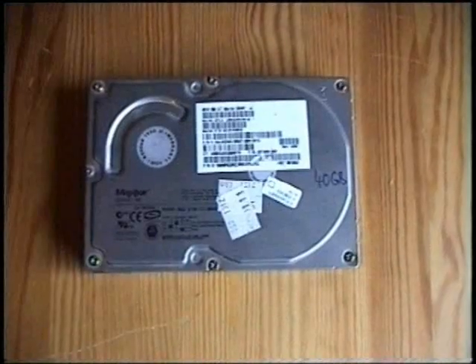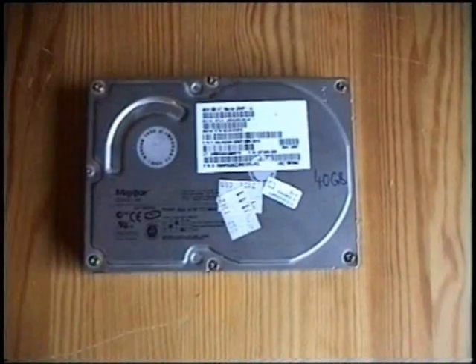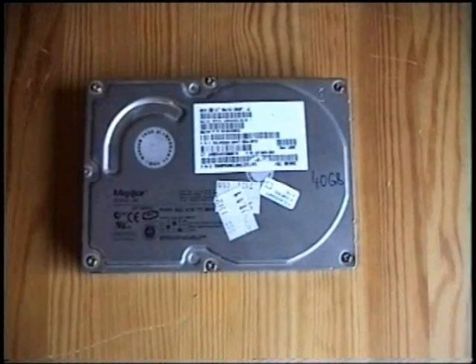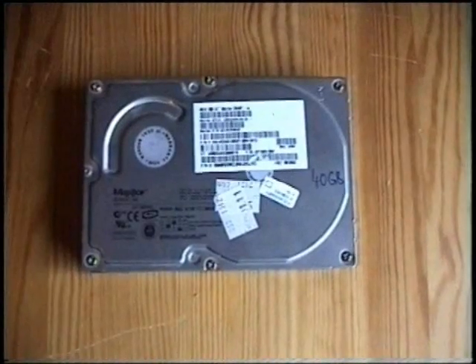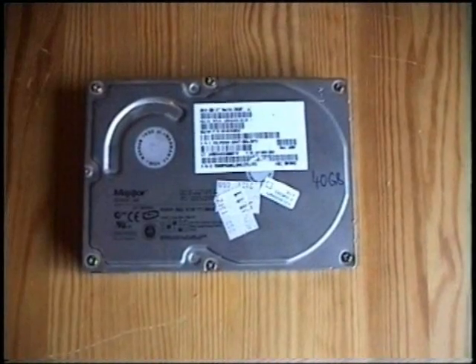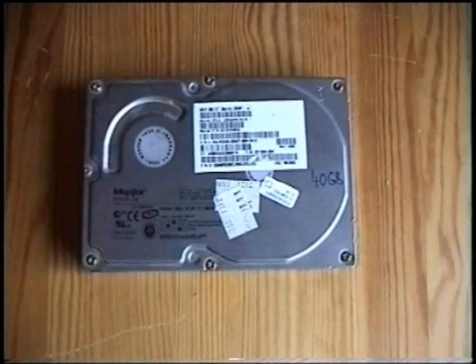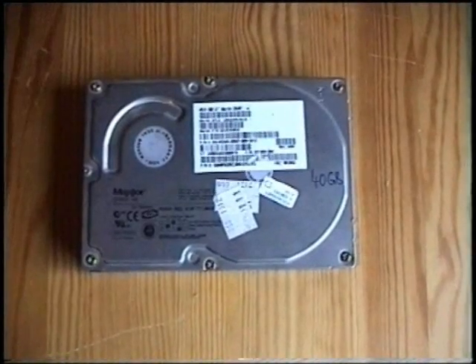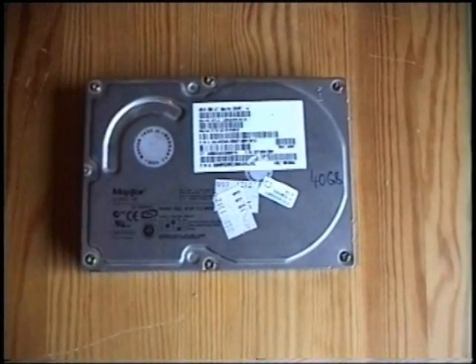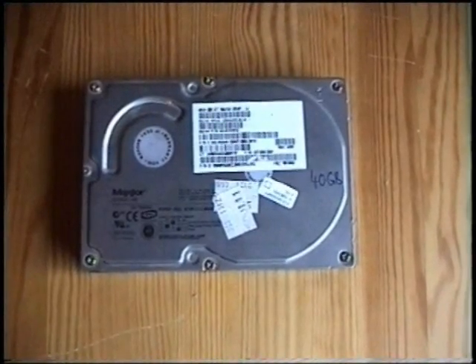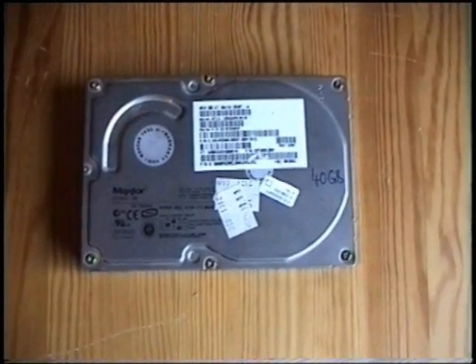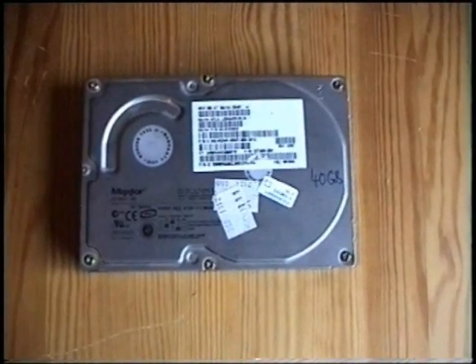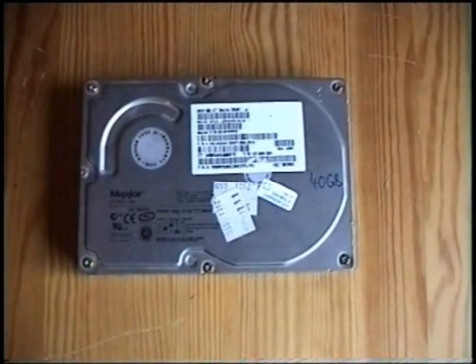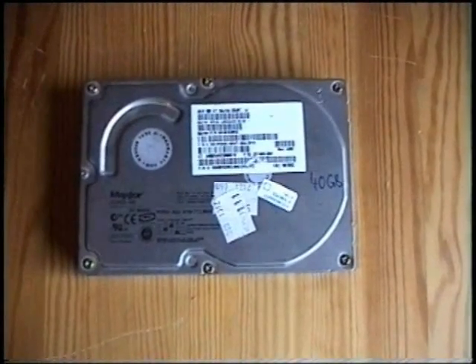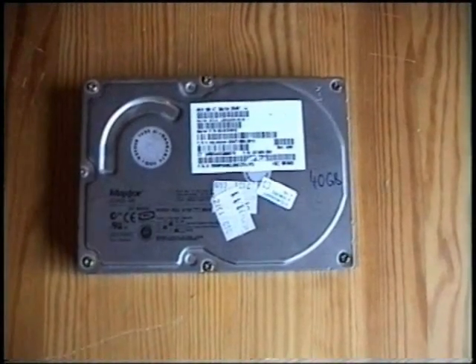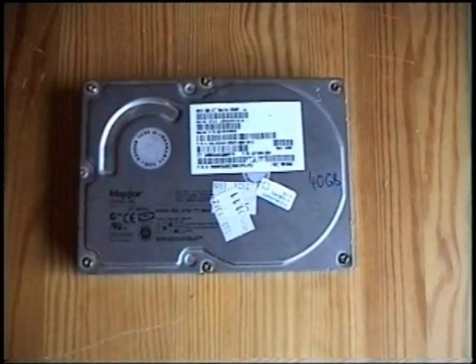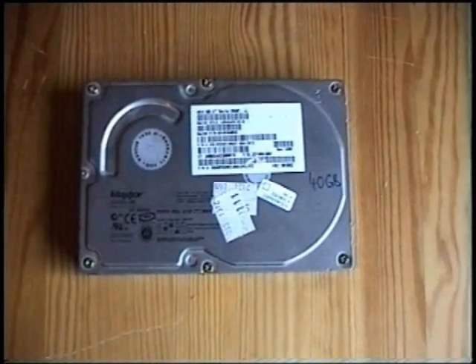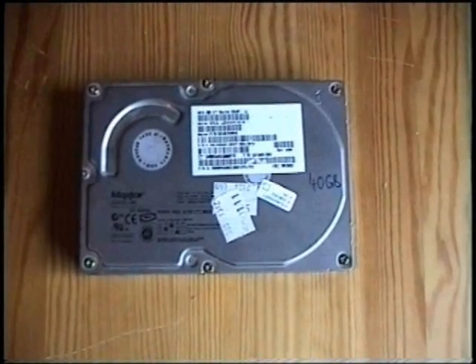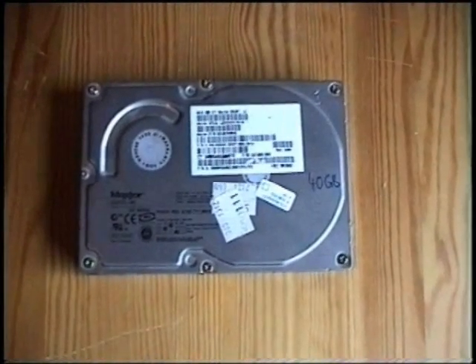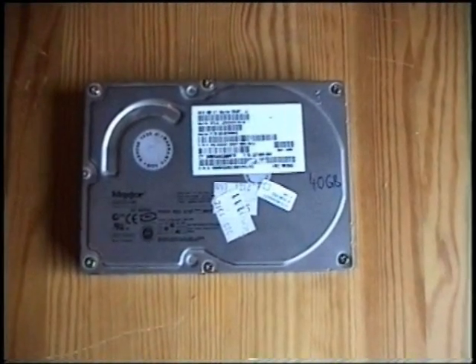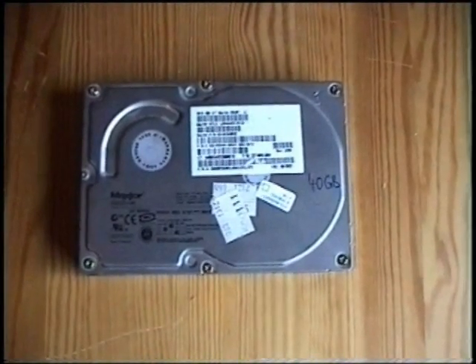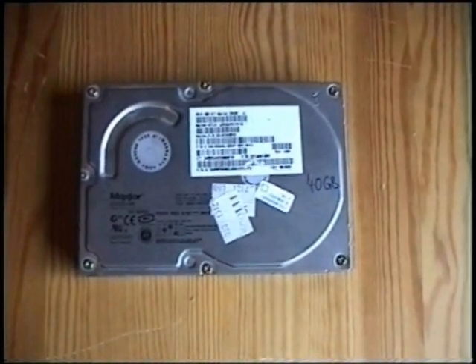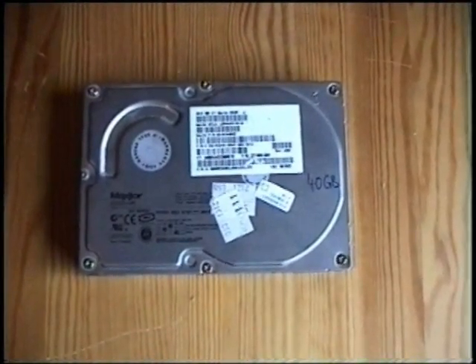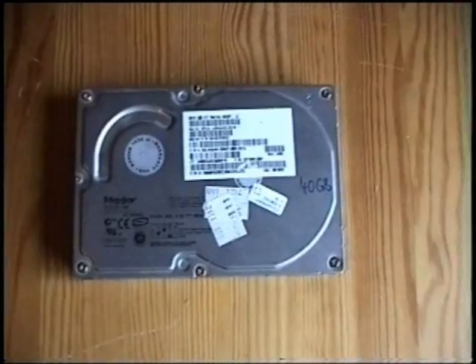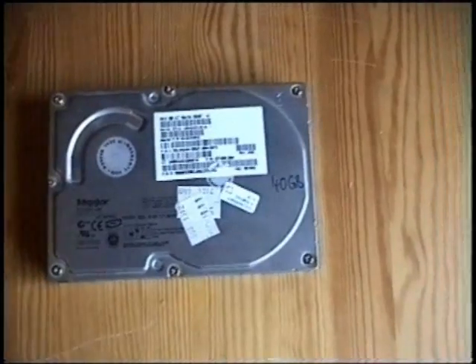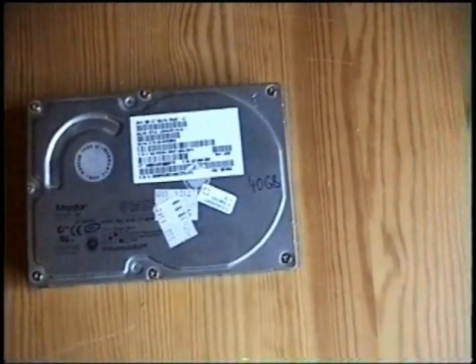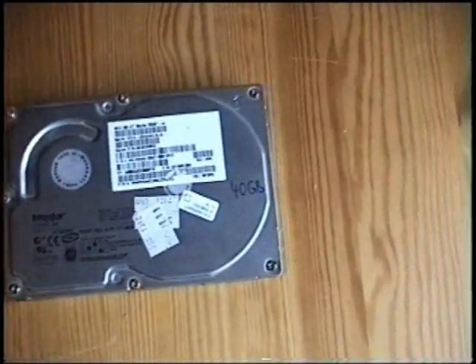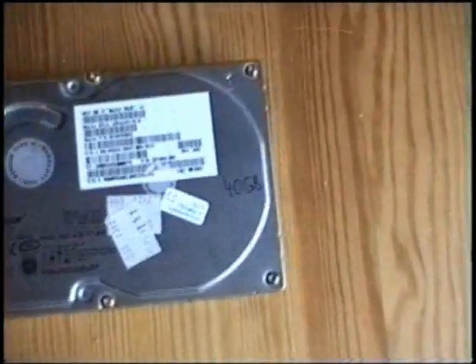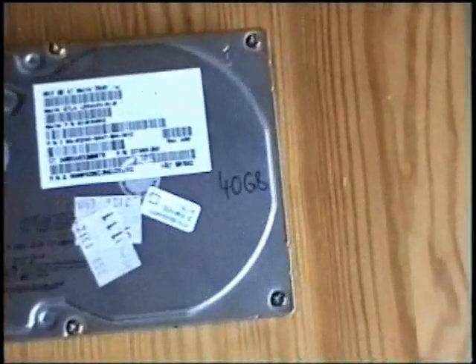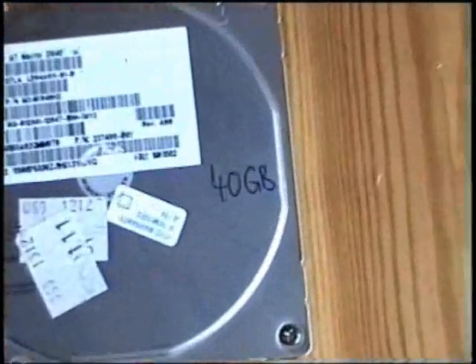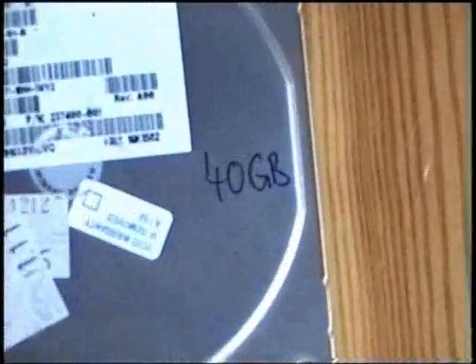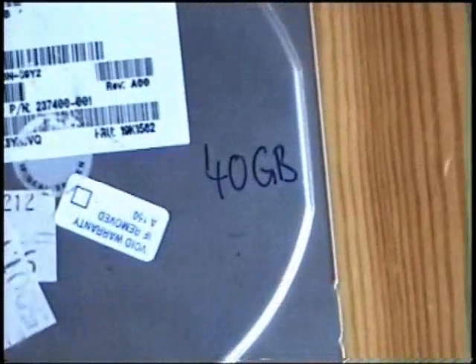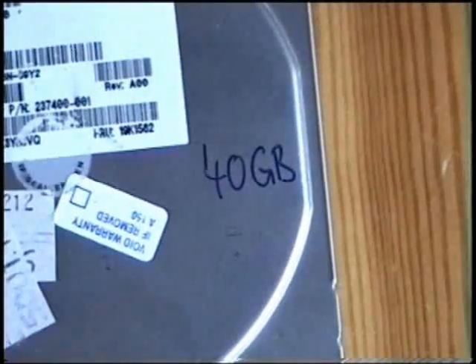This is the hard disk drive. This is a Maxtor model and it has 40 gigabytes.